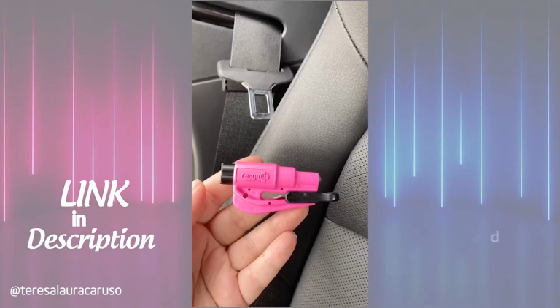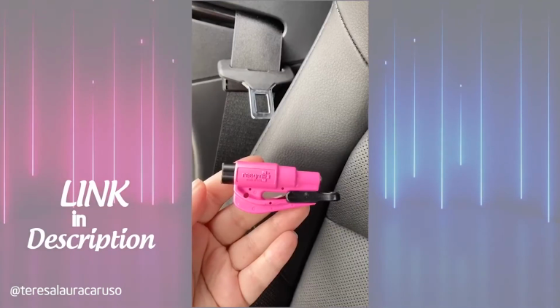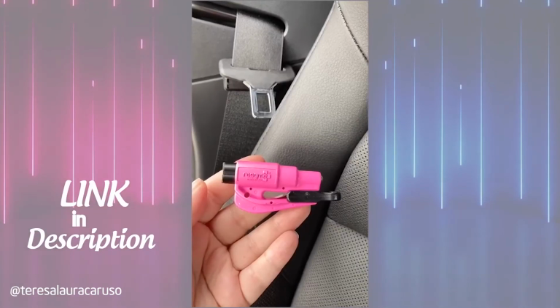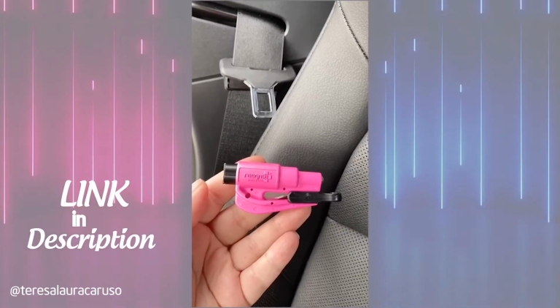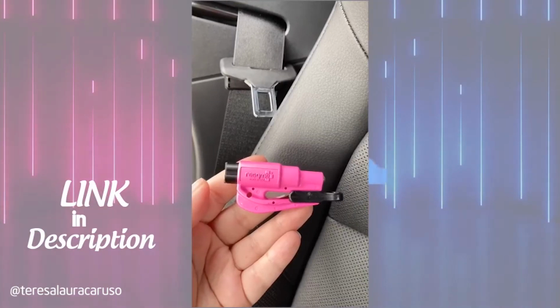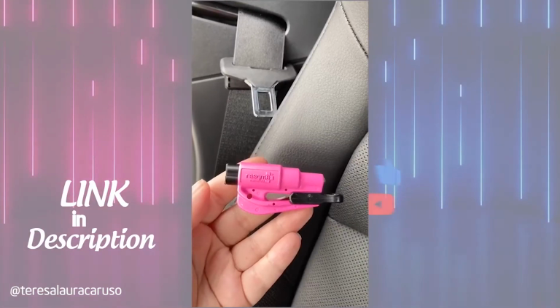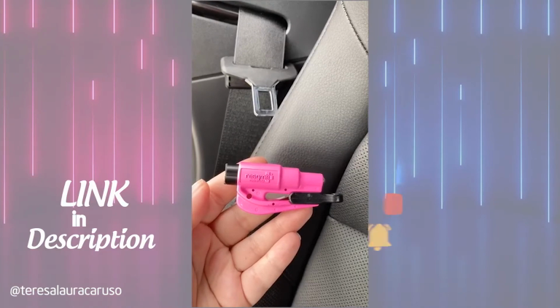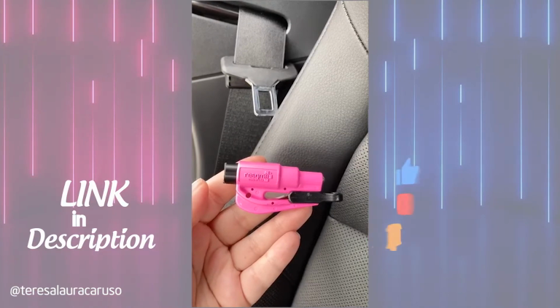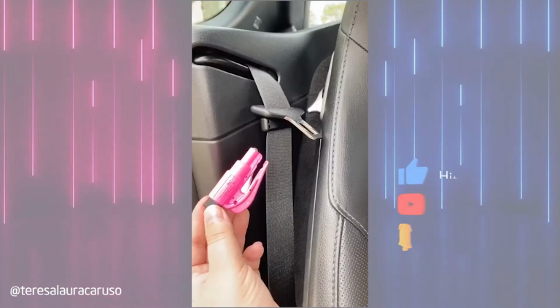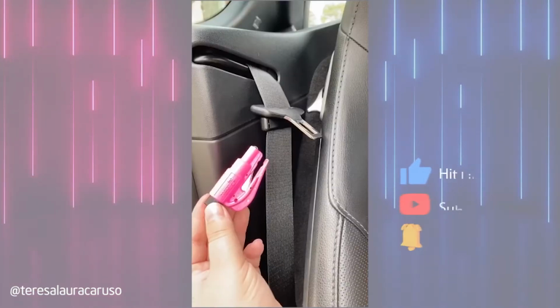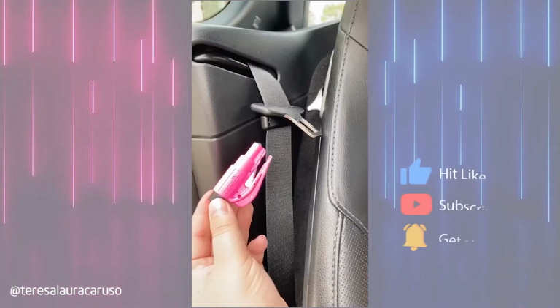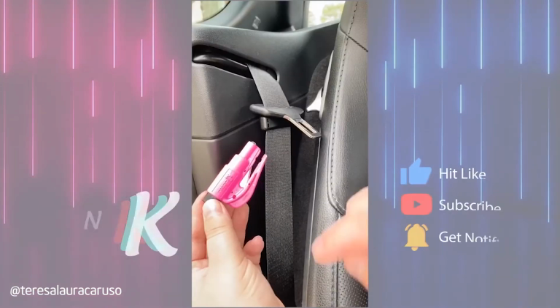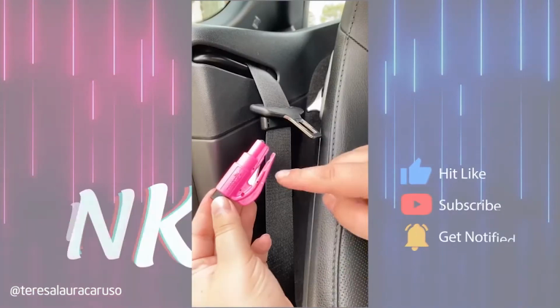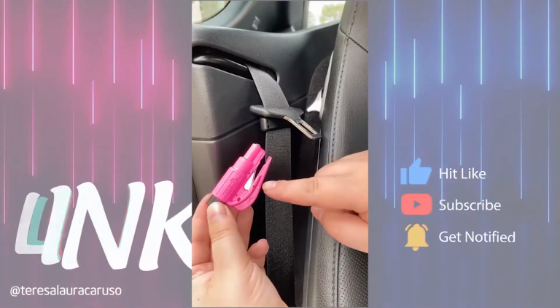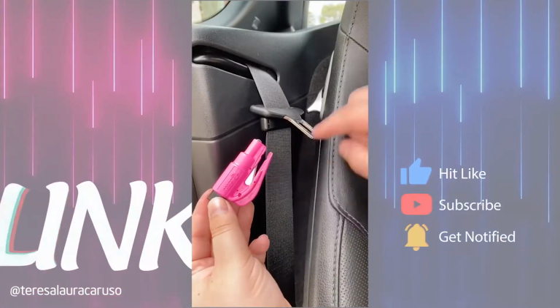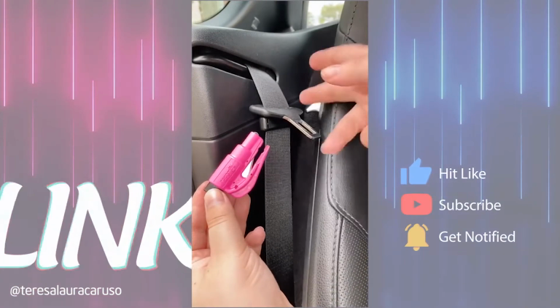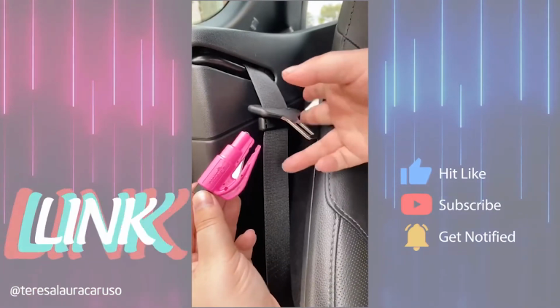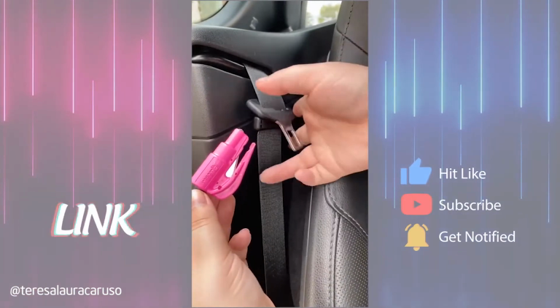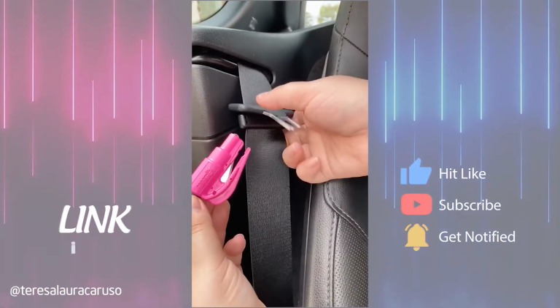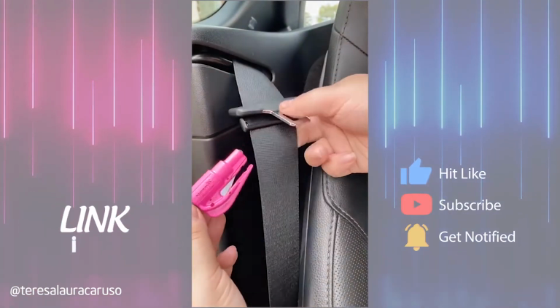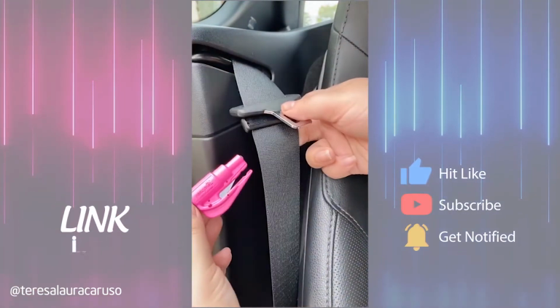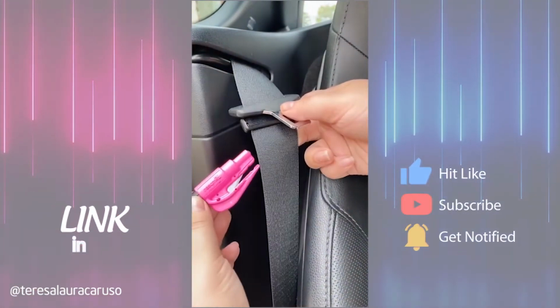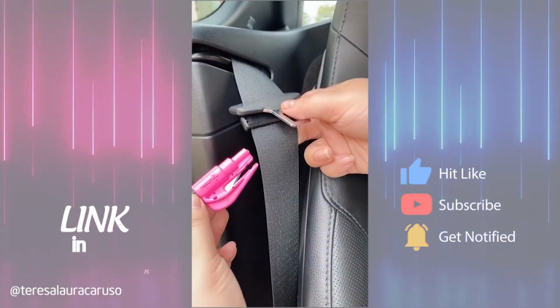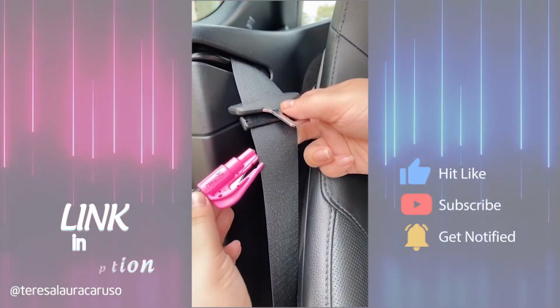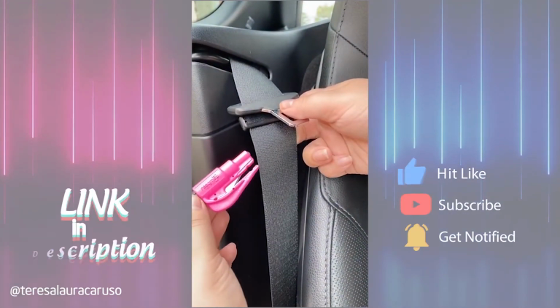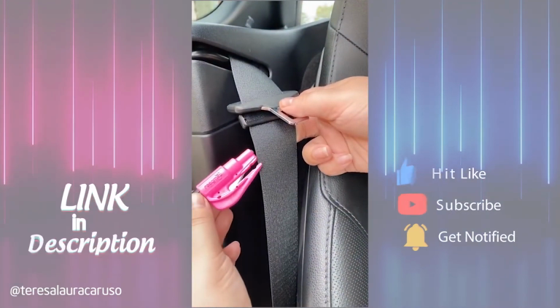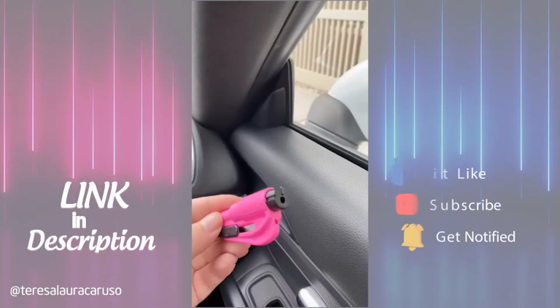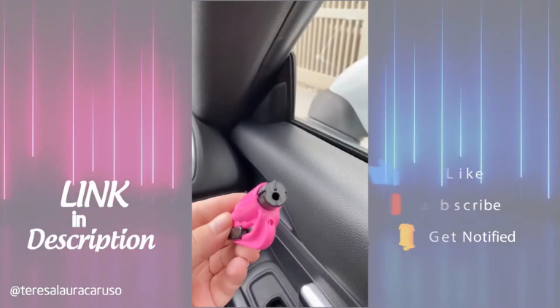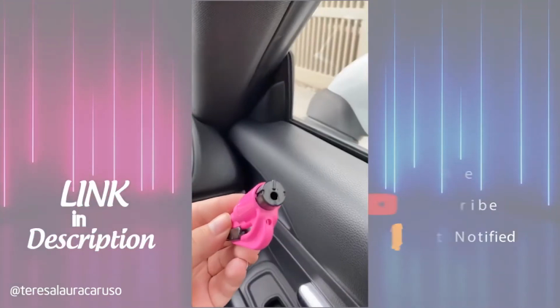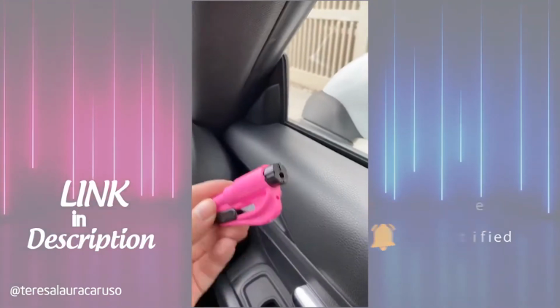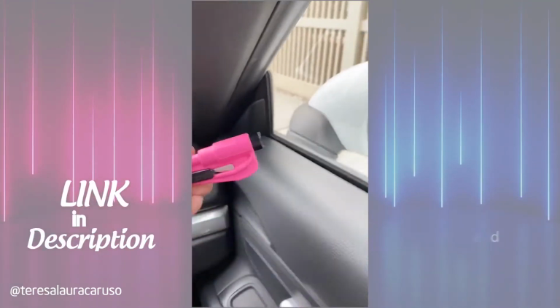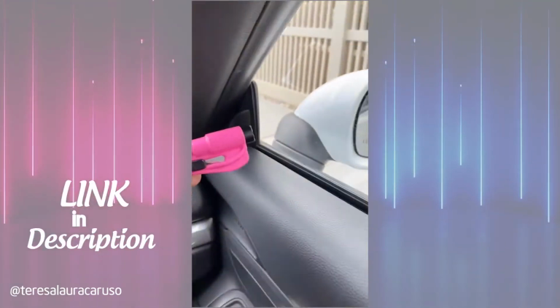Next up is the safety tool everyone should have on their keychain. In case of an emergency, you can use it to cut your seatbelt or break a window.